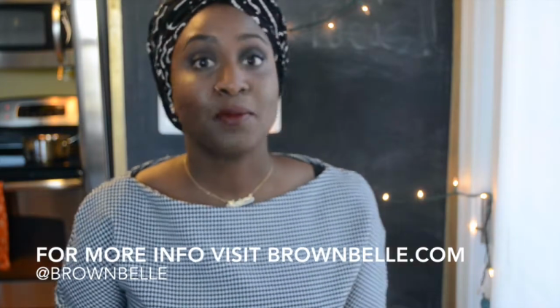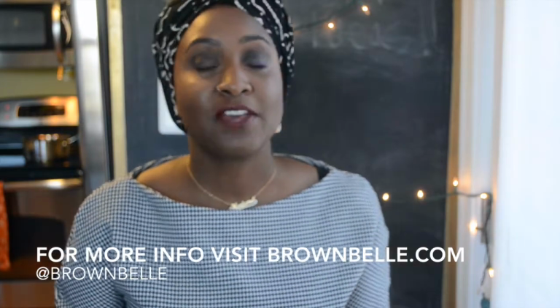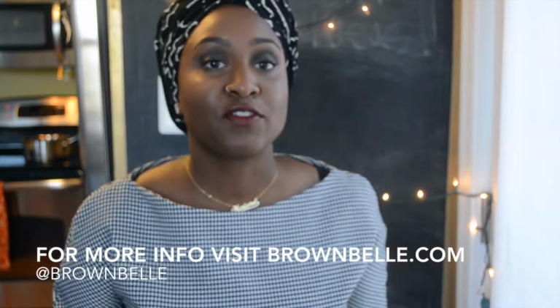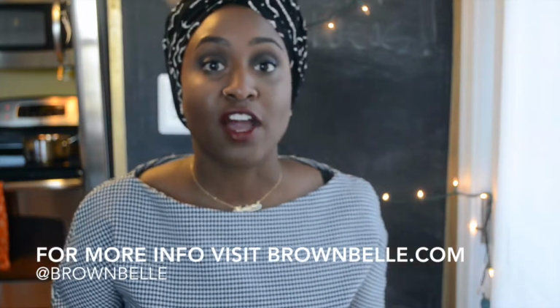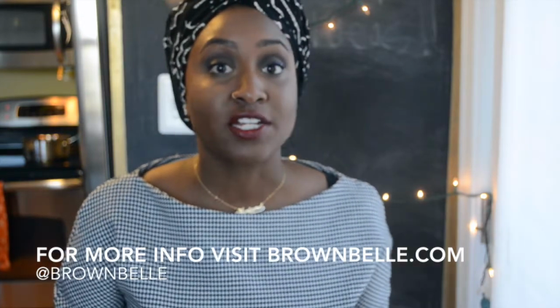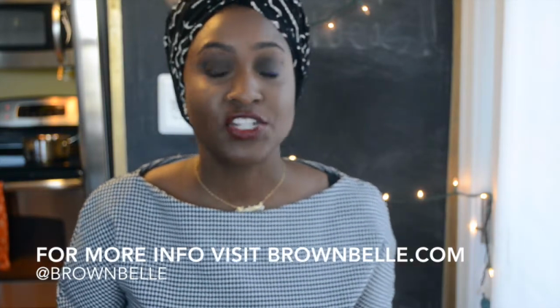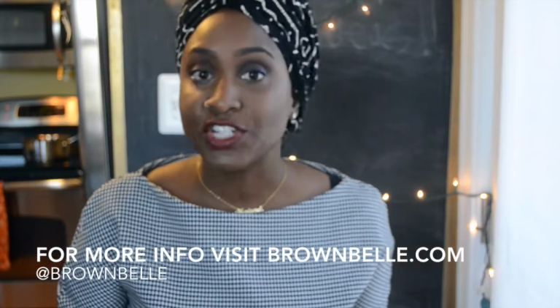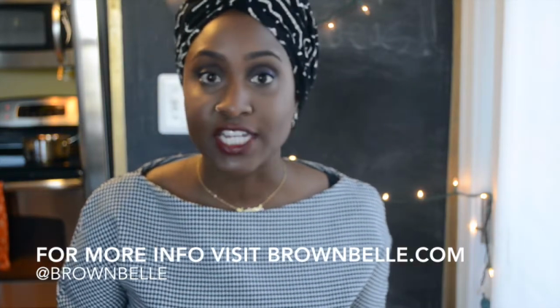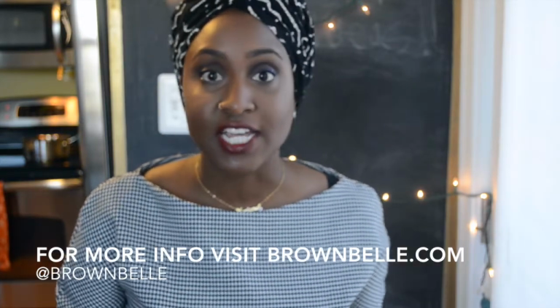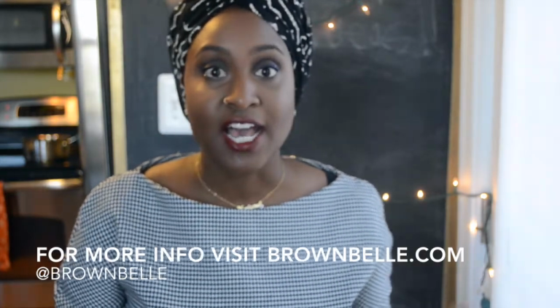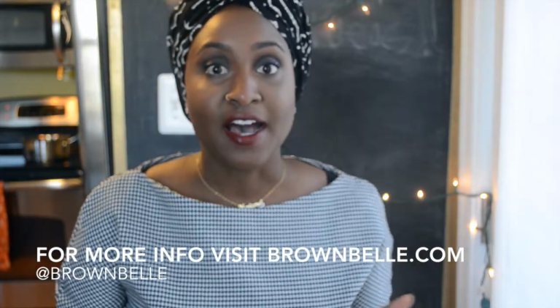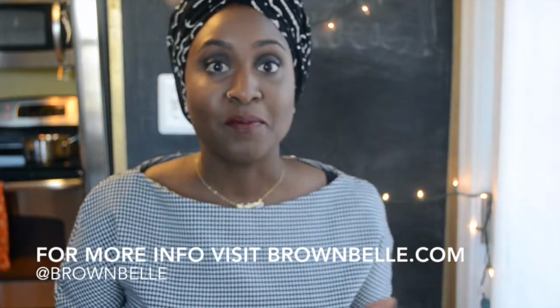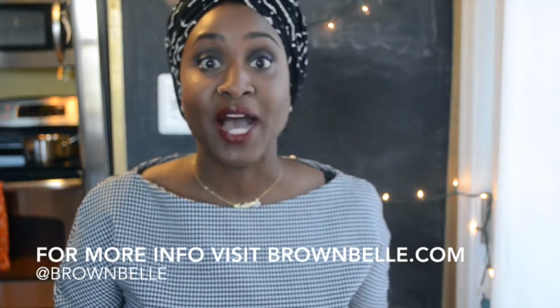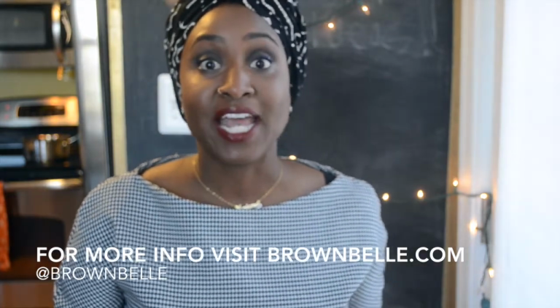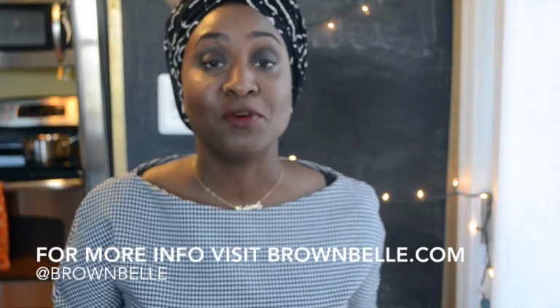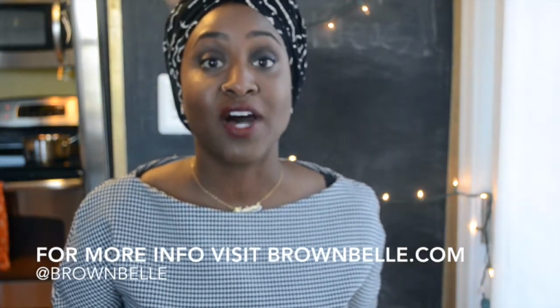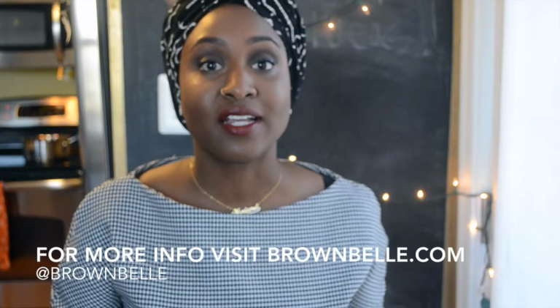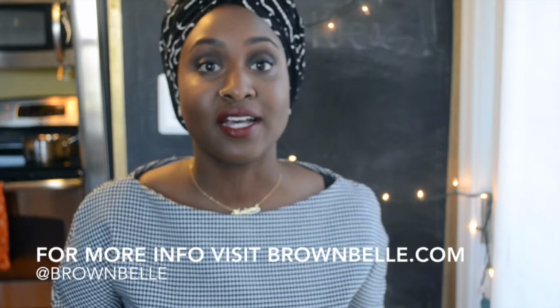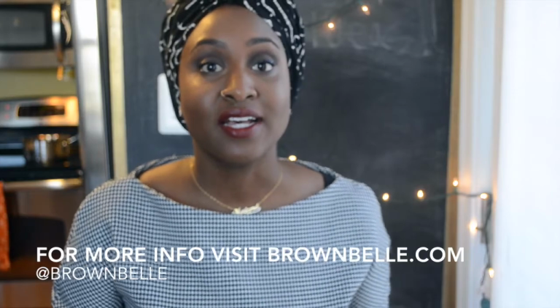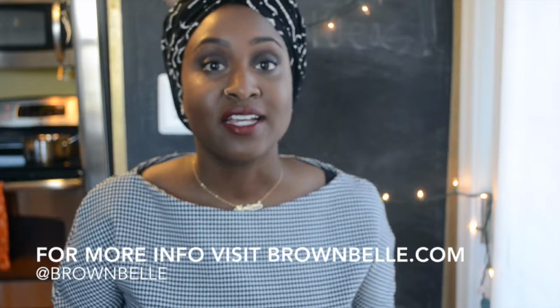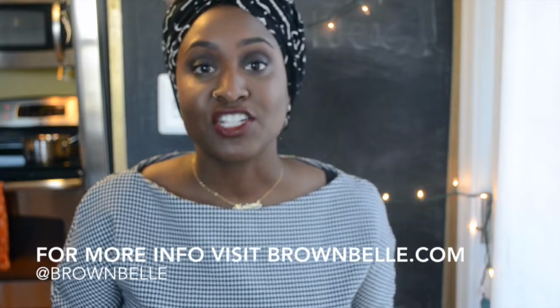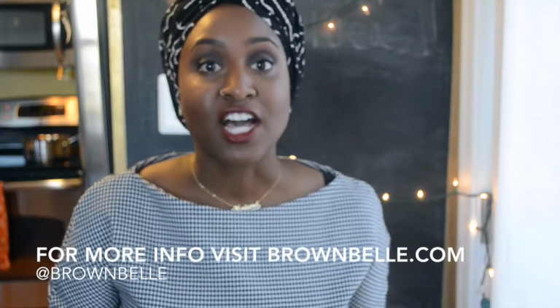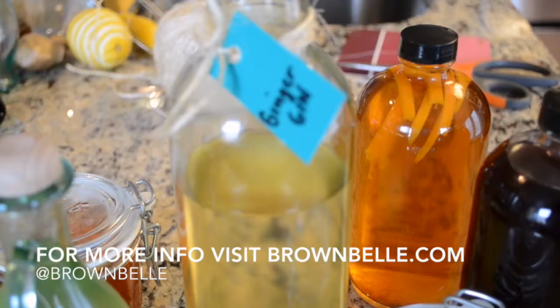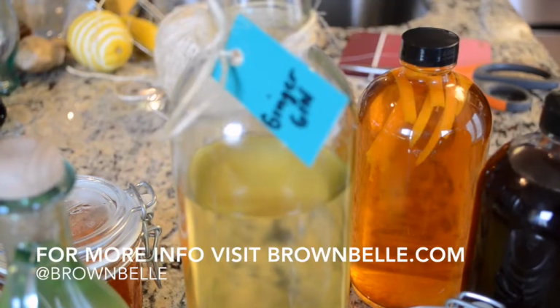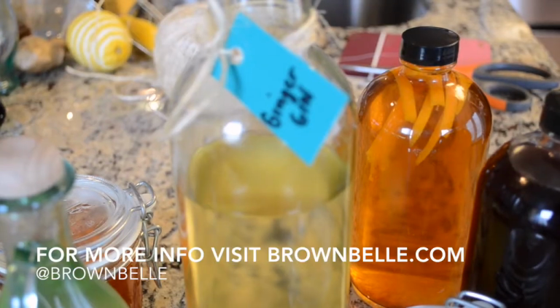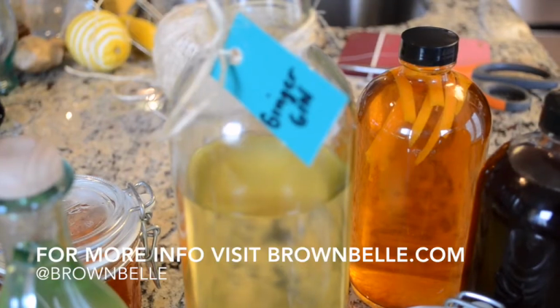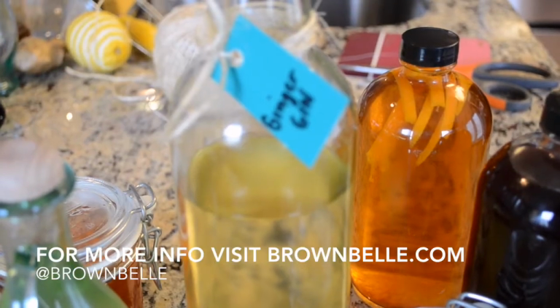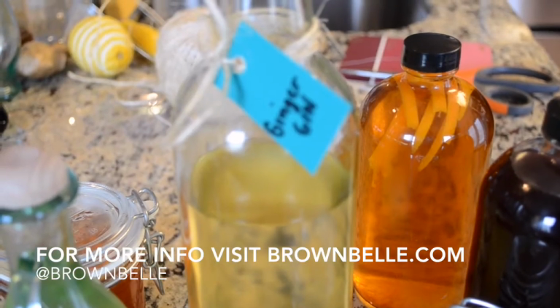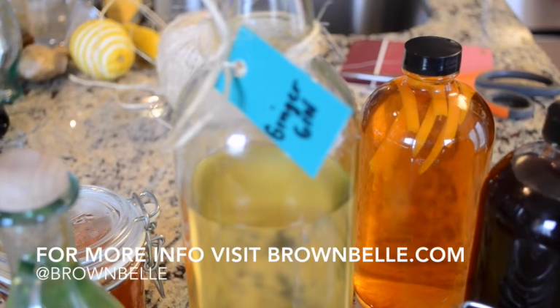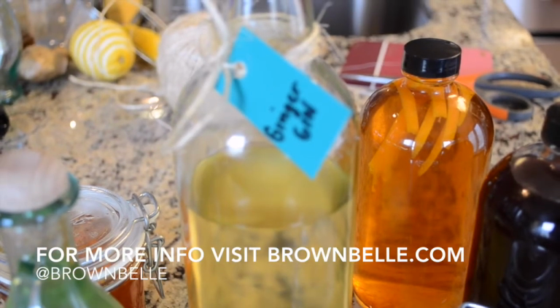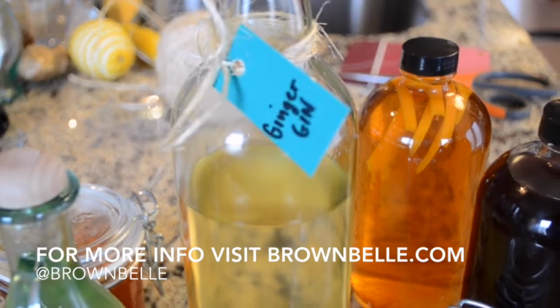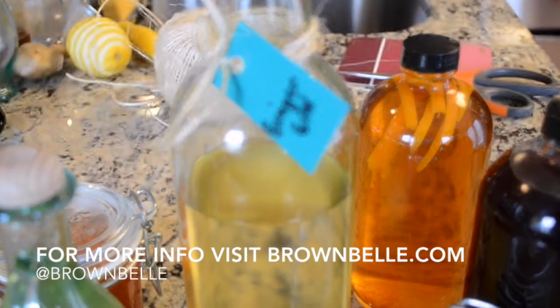You don't want to spend too much money on expensive liquor because we're going to be adding flavor to it. Some of my favorites are ginger gin, pineapple vodka, chocolate bourbon, and also orange bourbon.